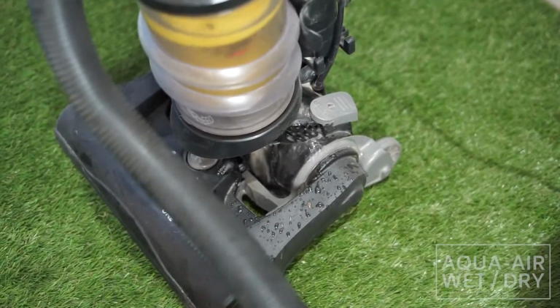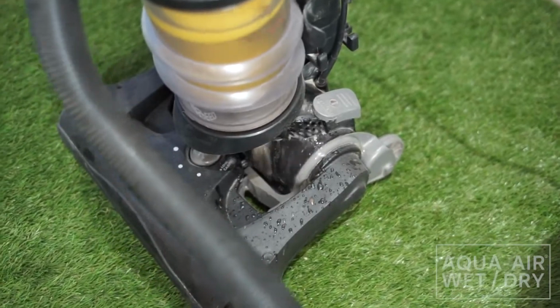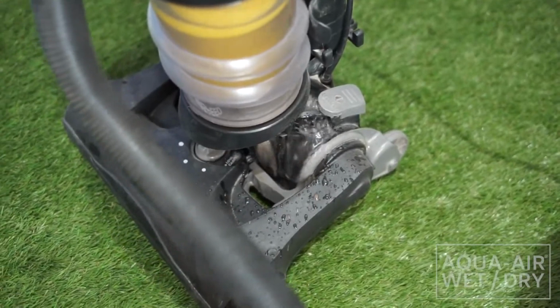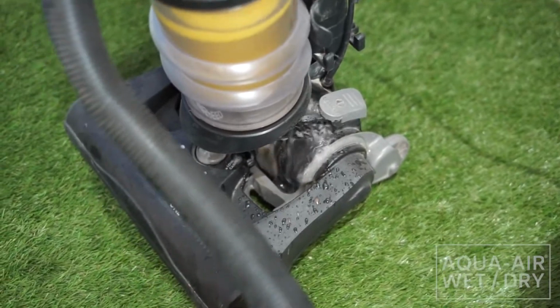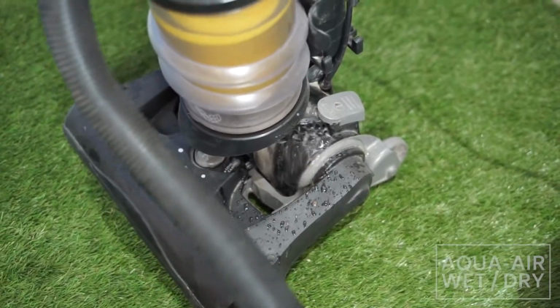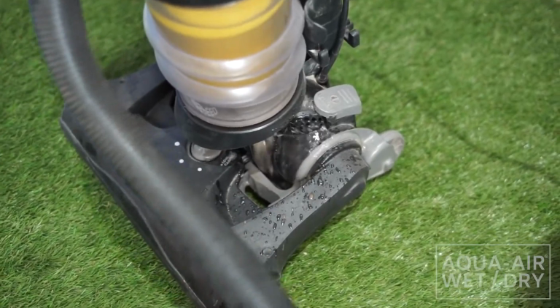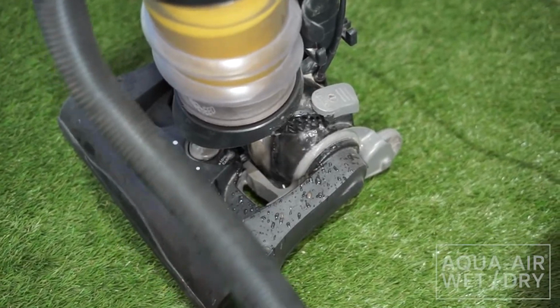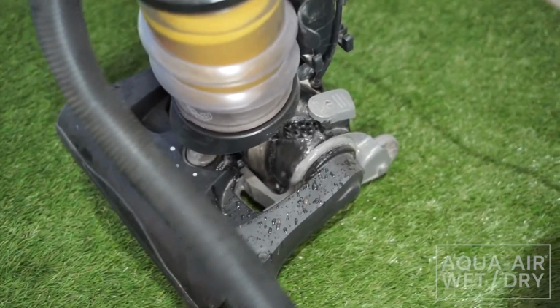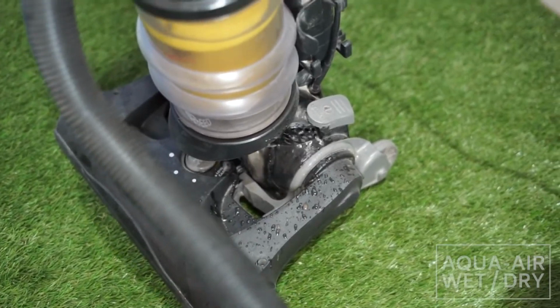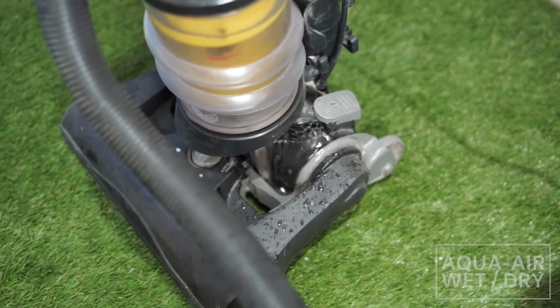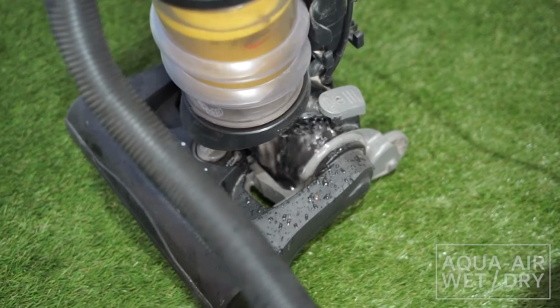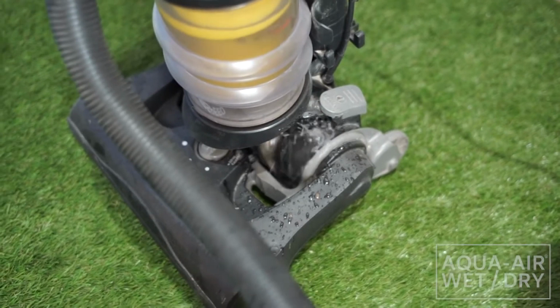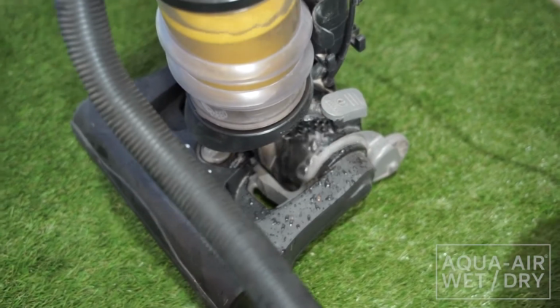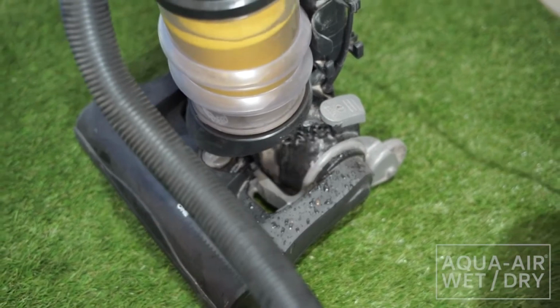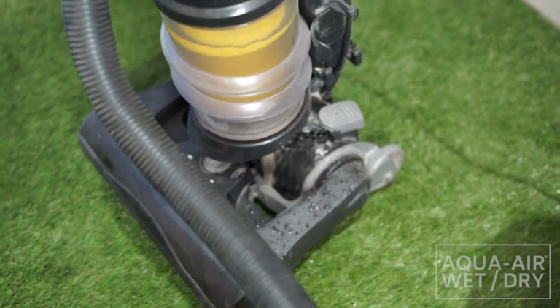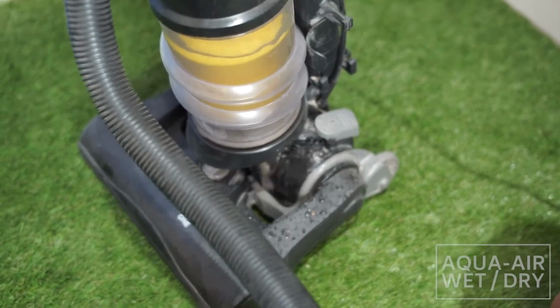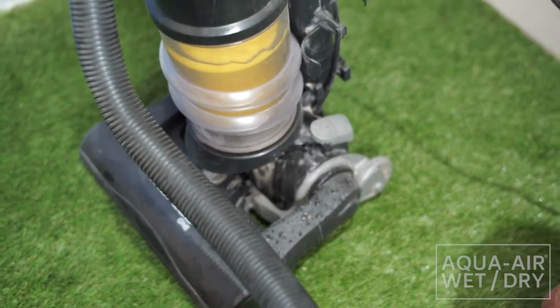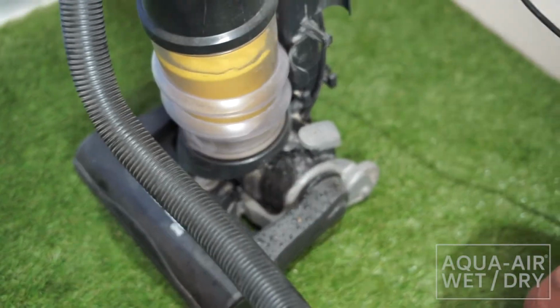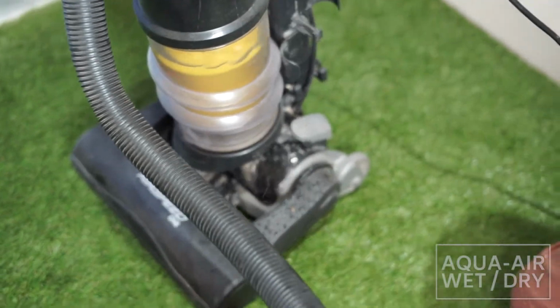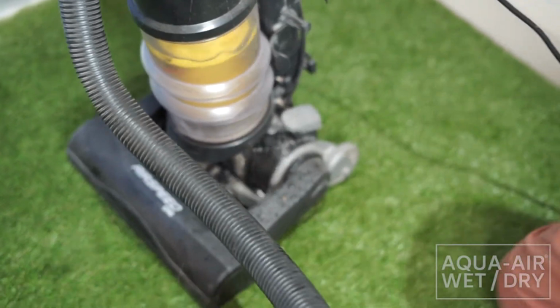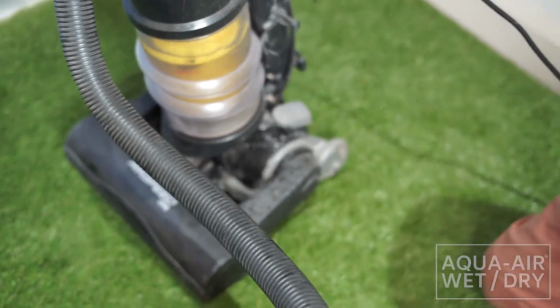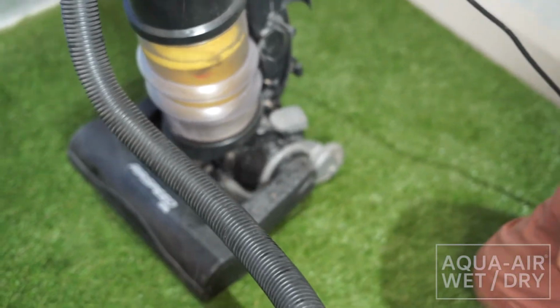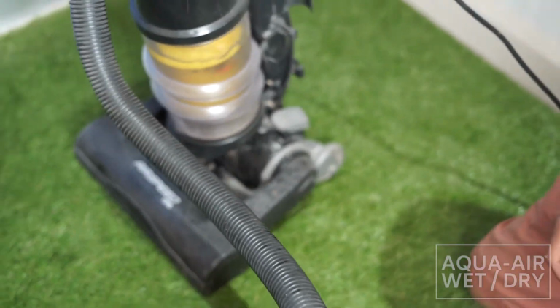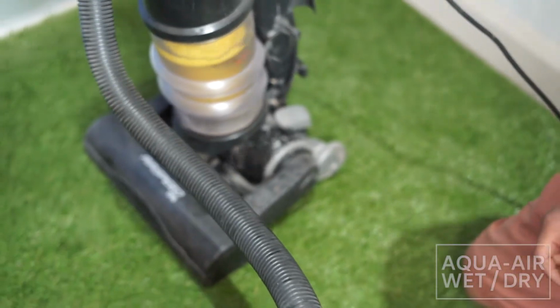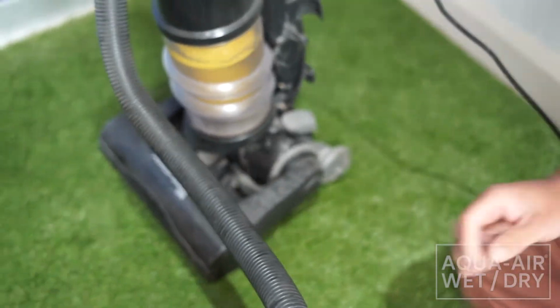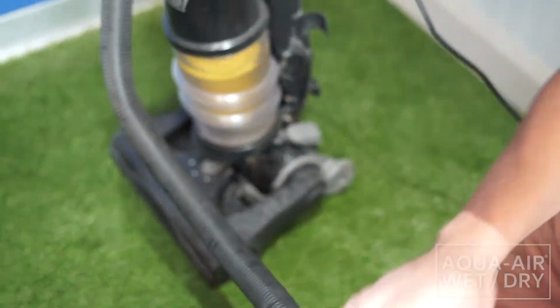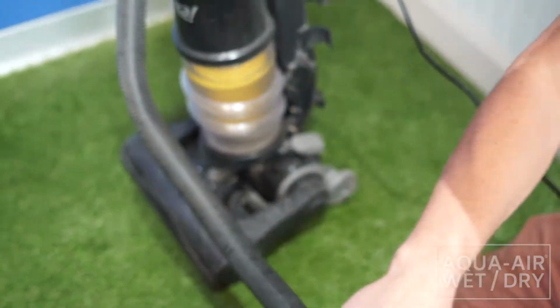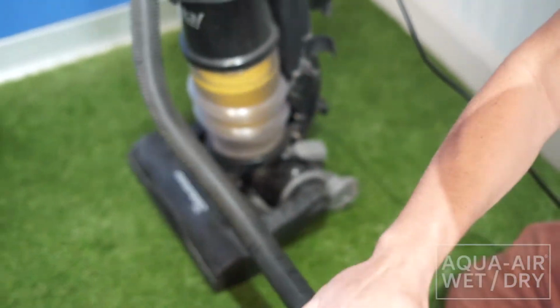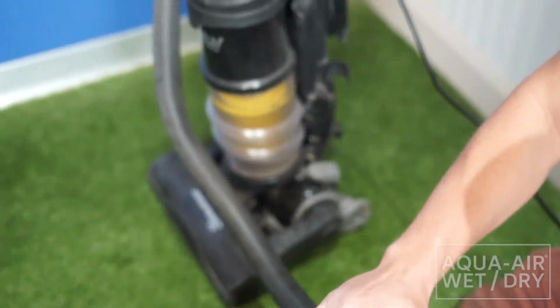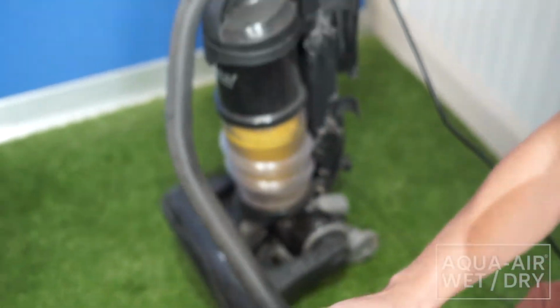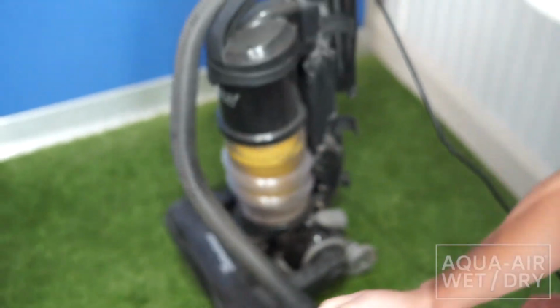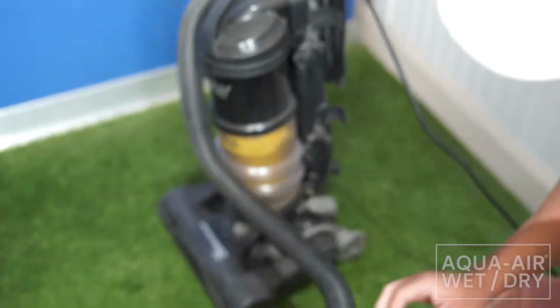So, if you do the standard vacuum and suck up water, you've got a major issue.